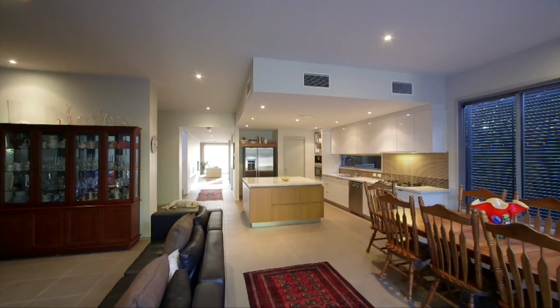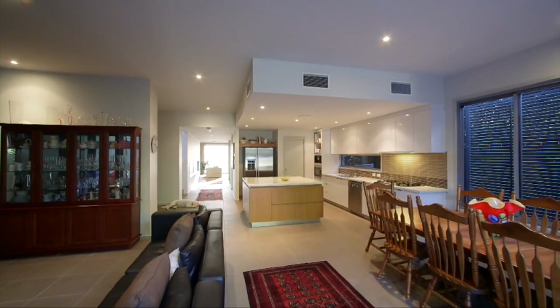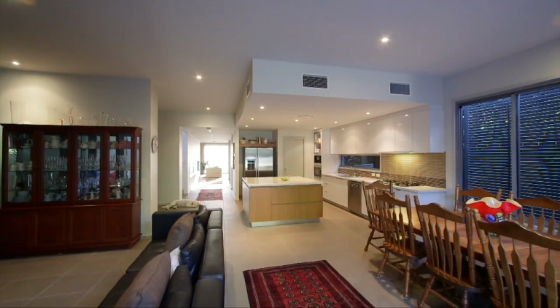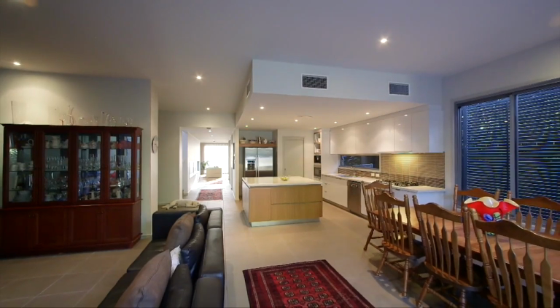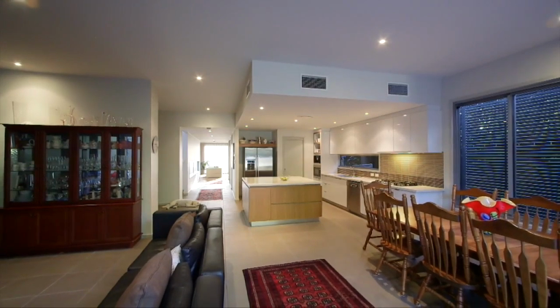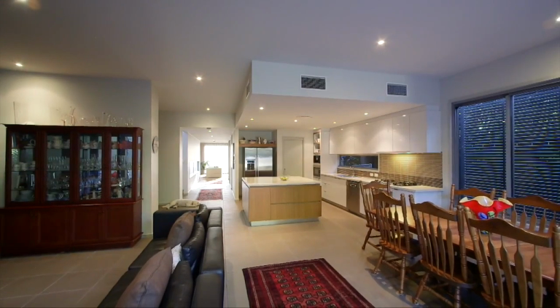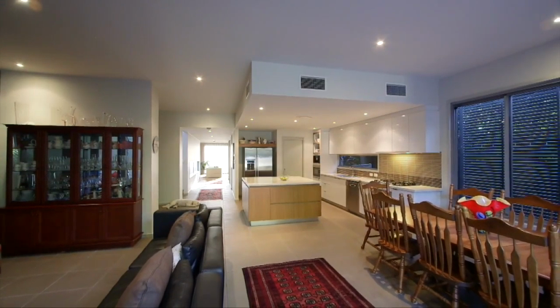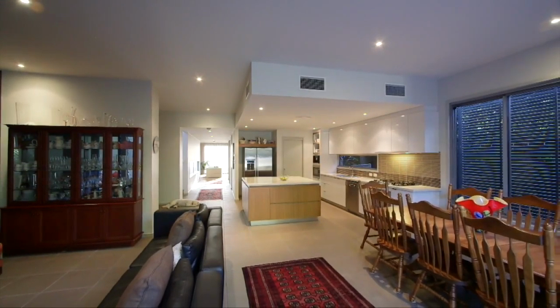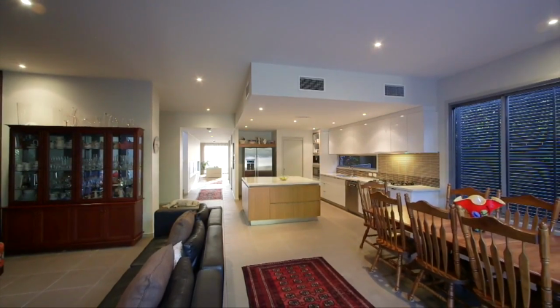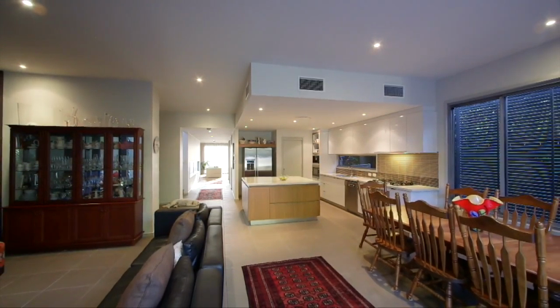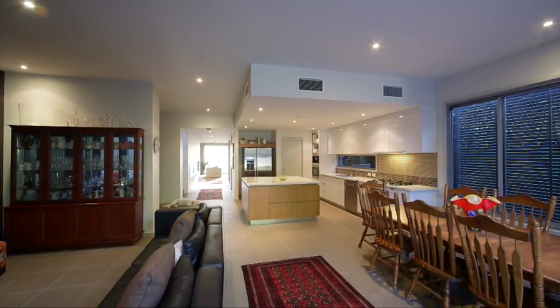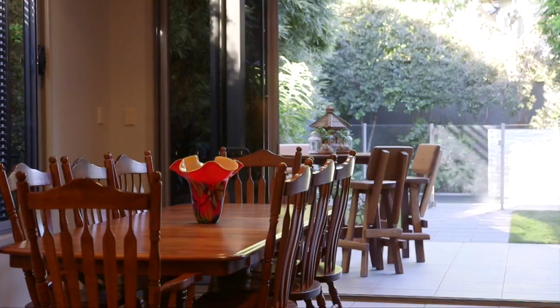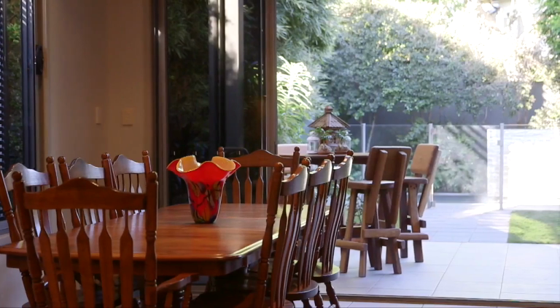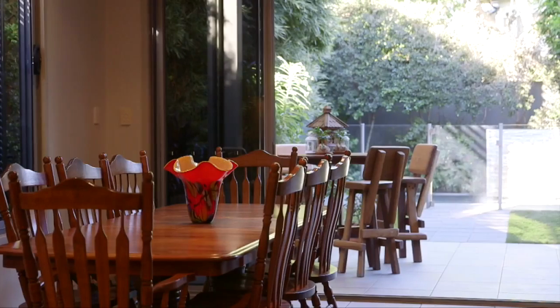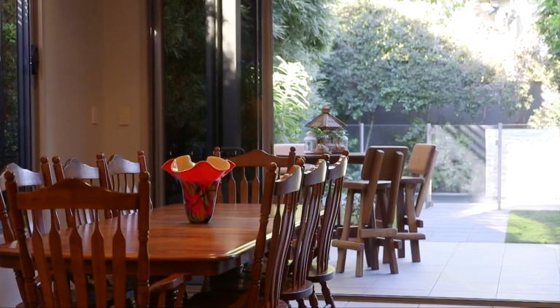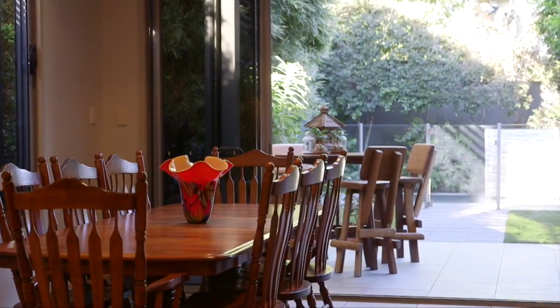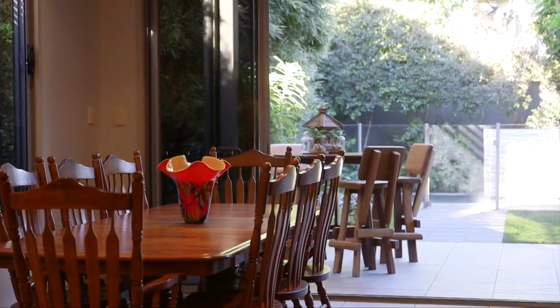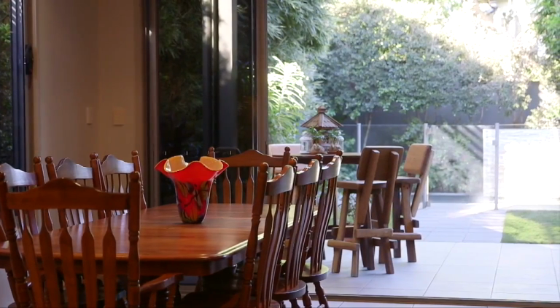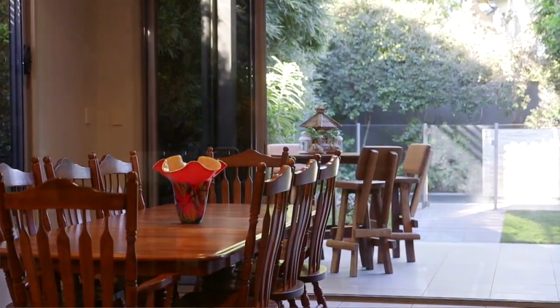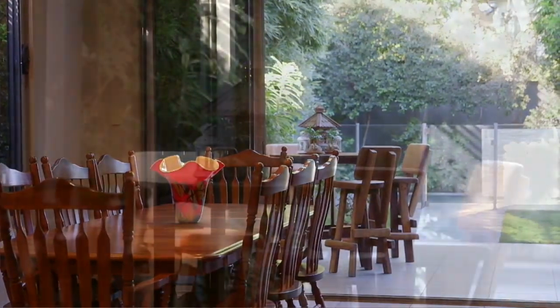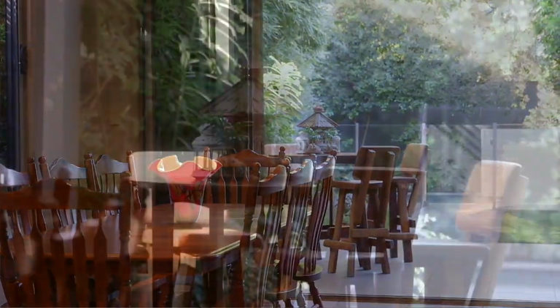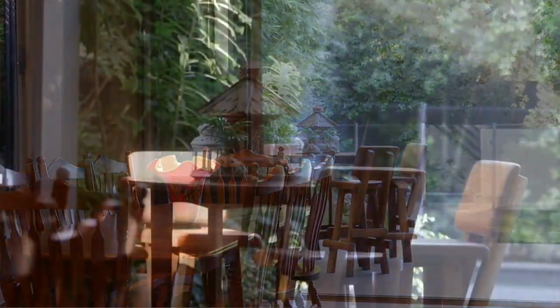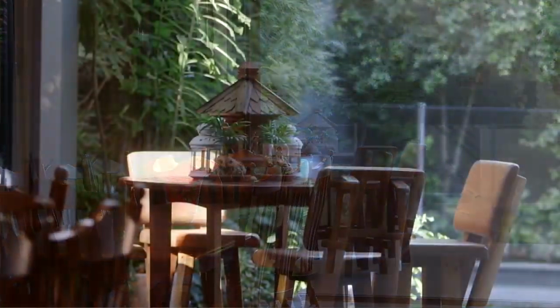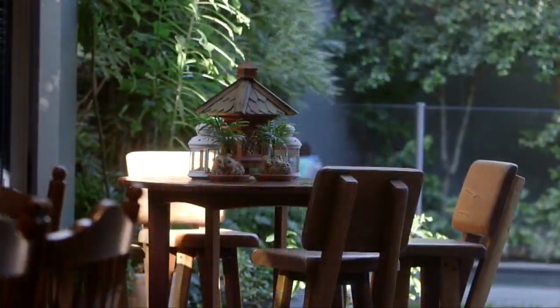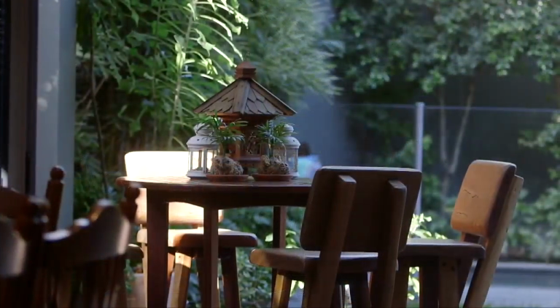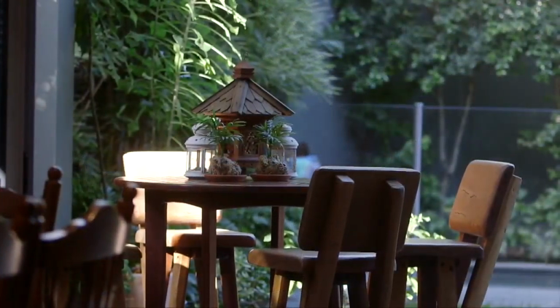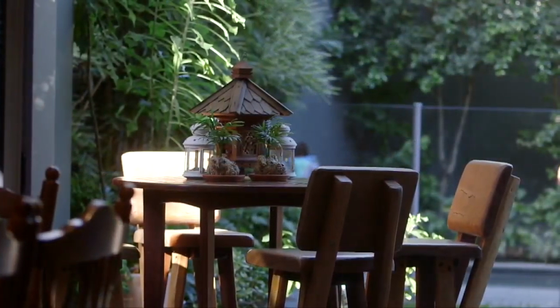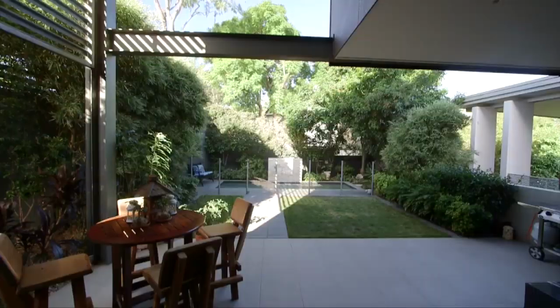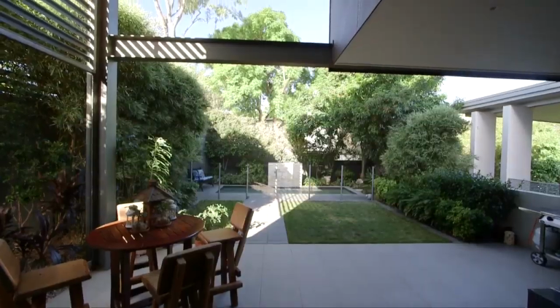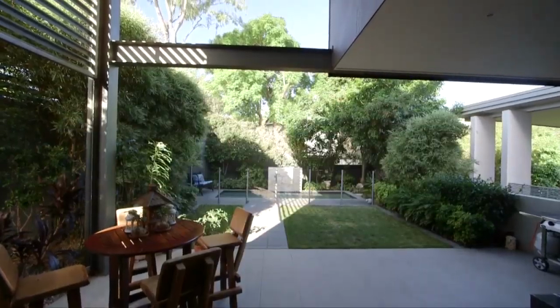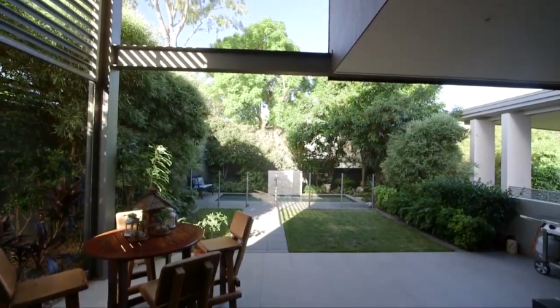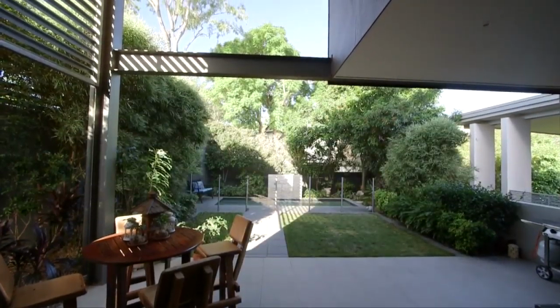The seller's favourite aspect of this home is this undercover entertaining area. You can see why.